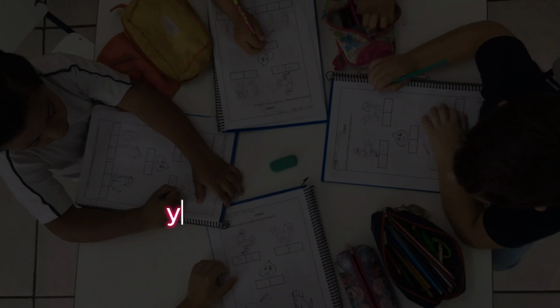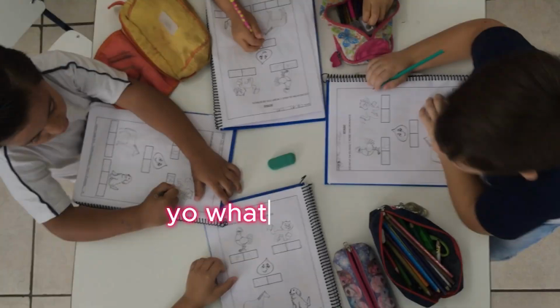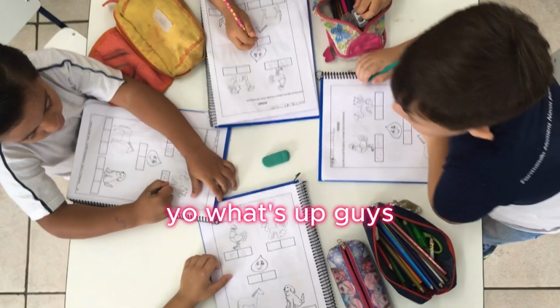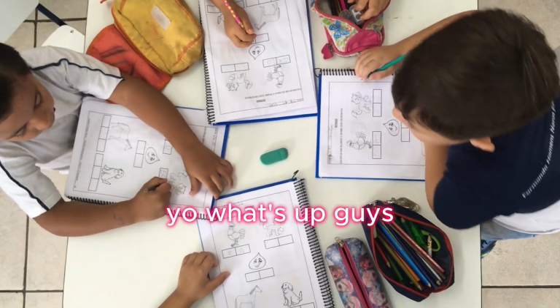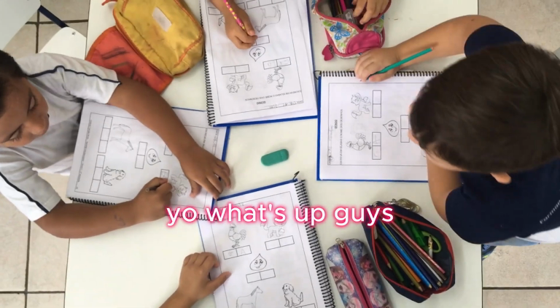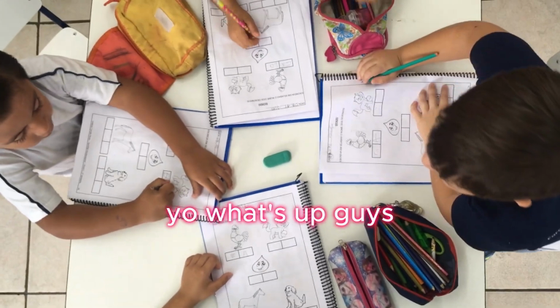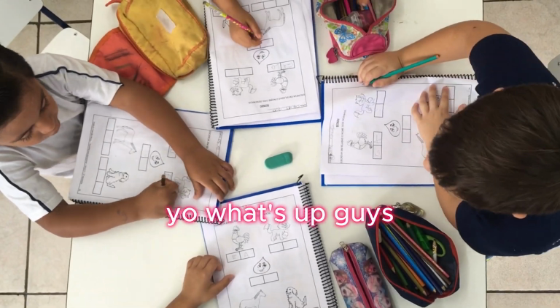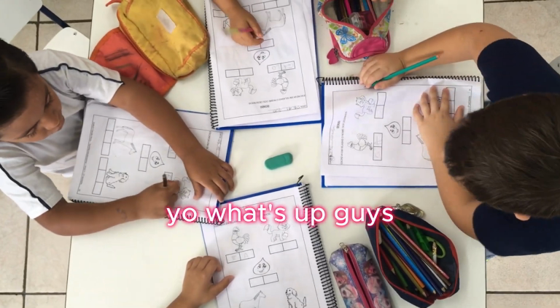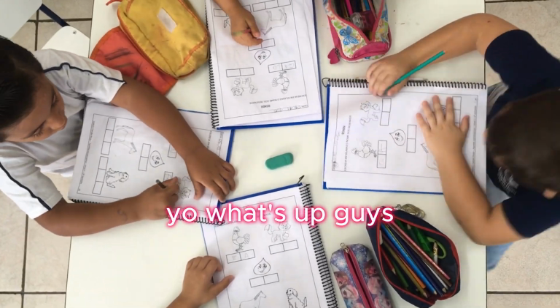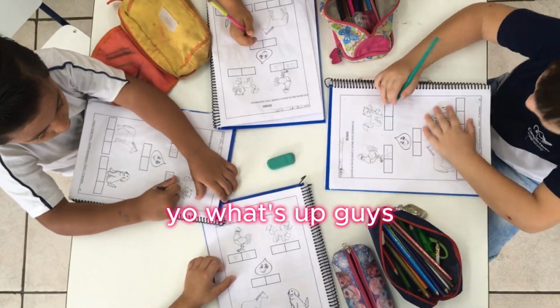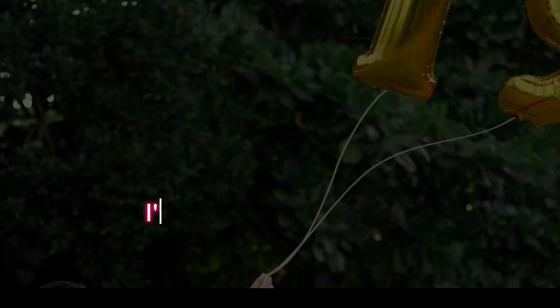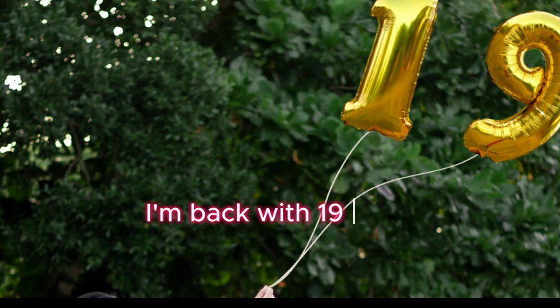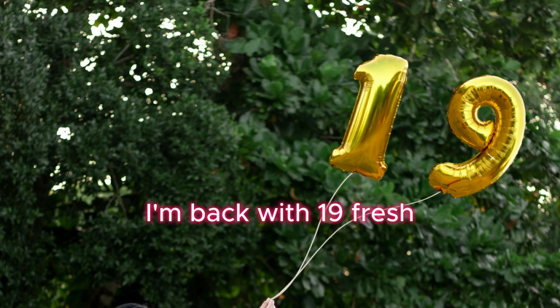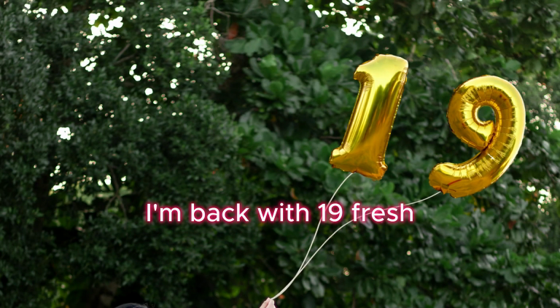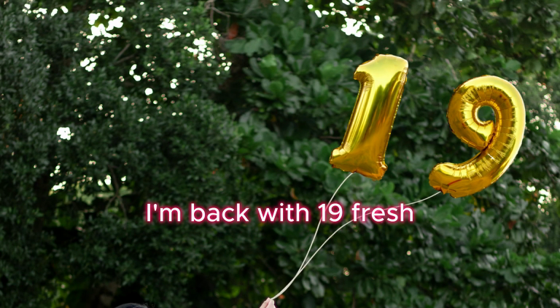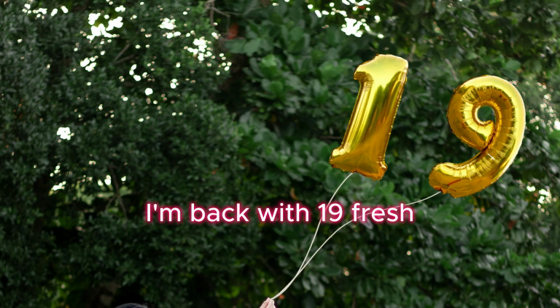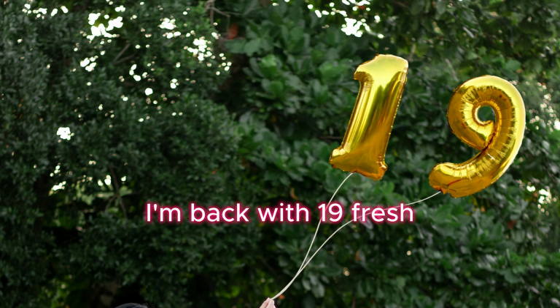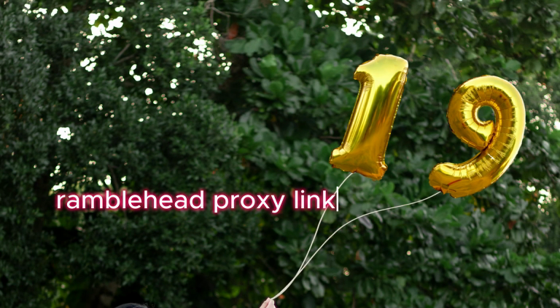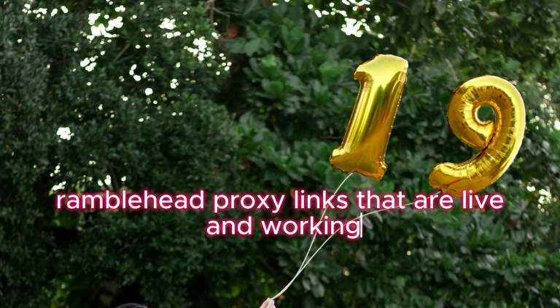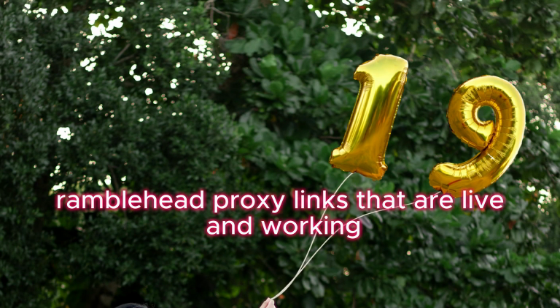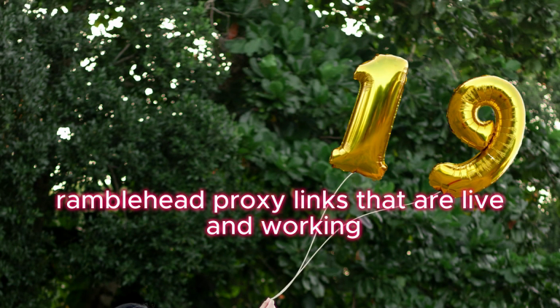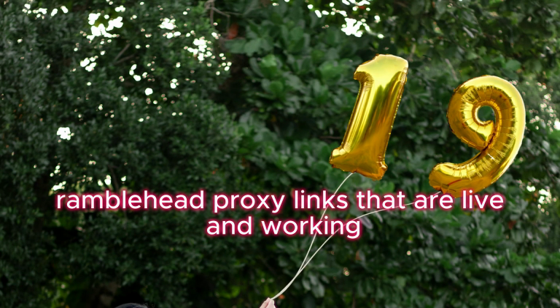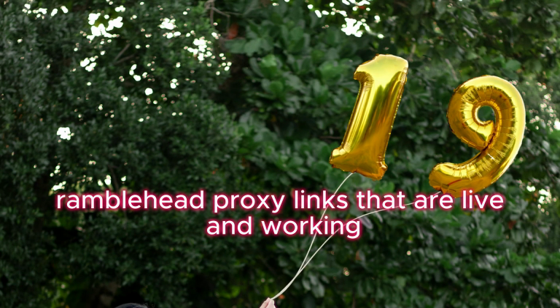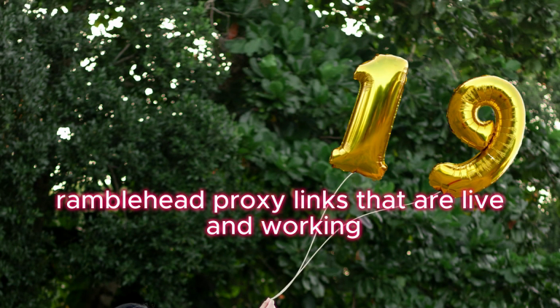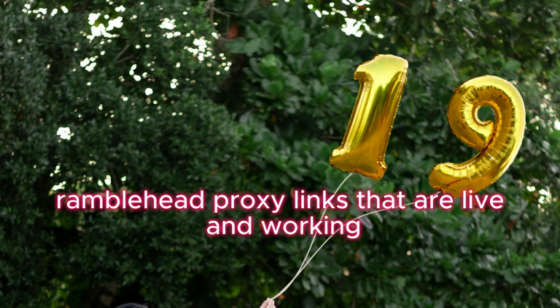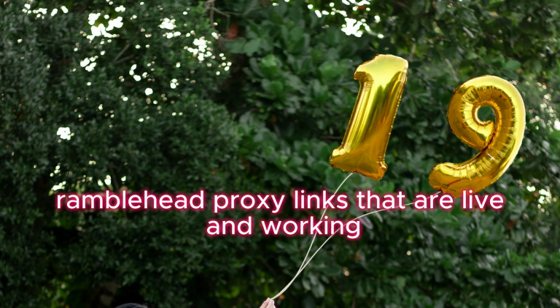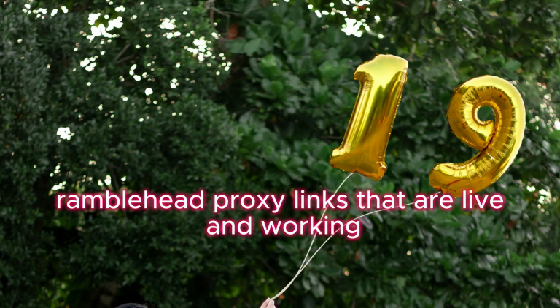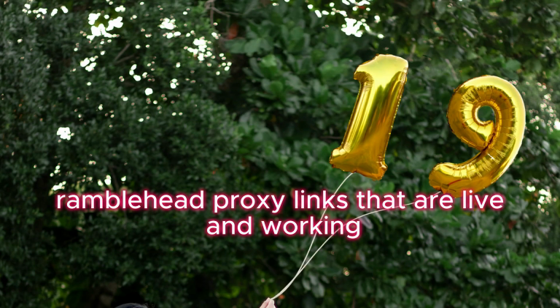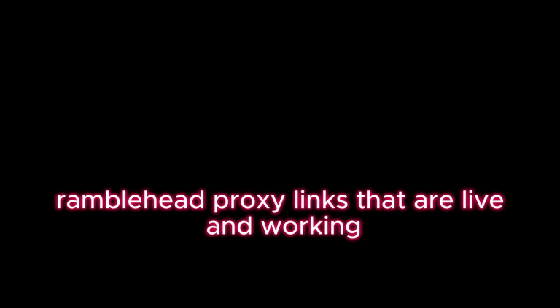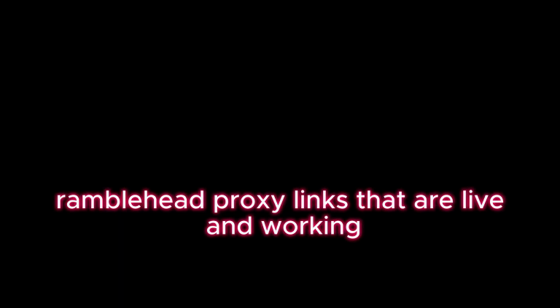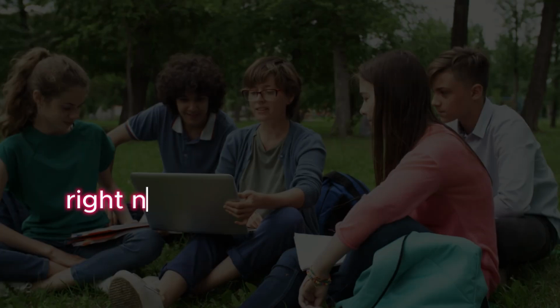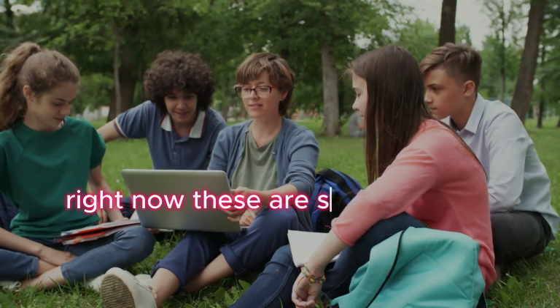What's up, guys? I'm back with 19 fresh rainbow head proxy links that are live and working right now.